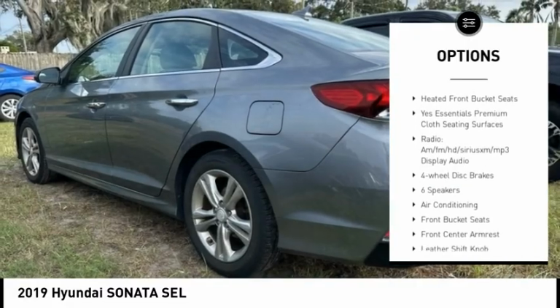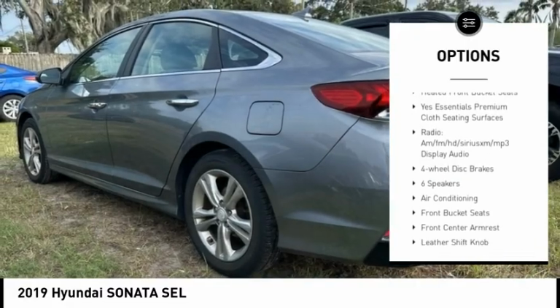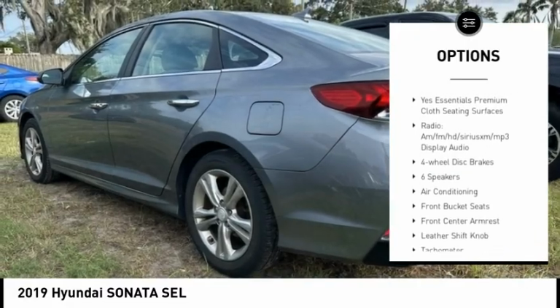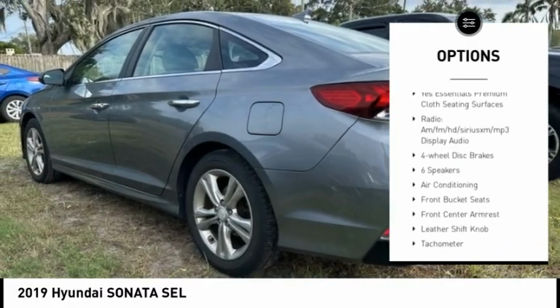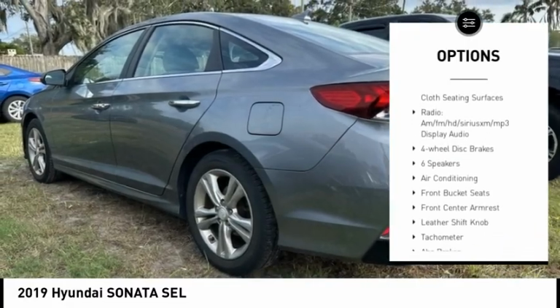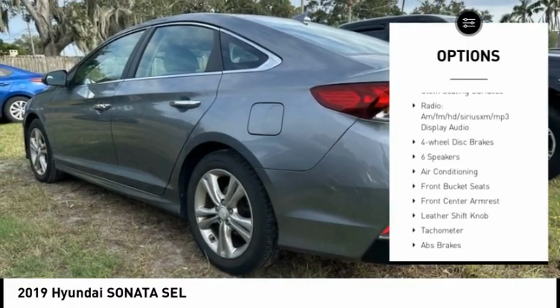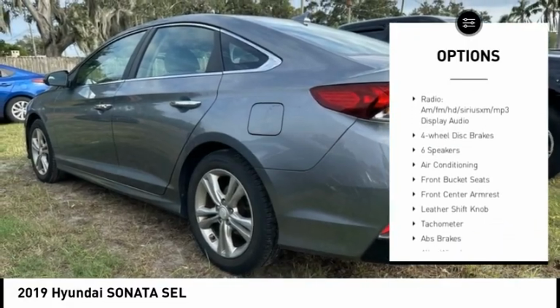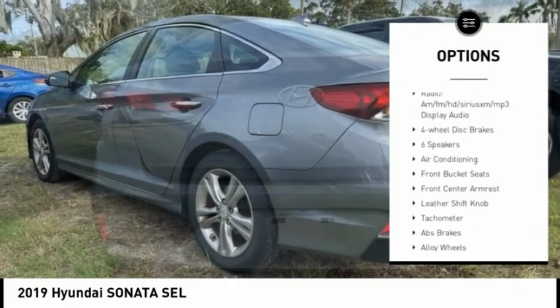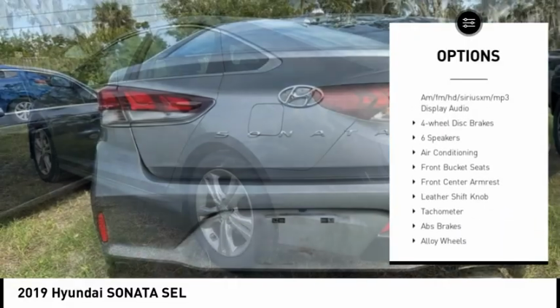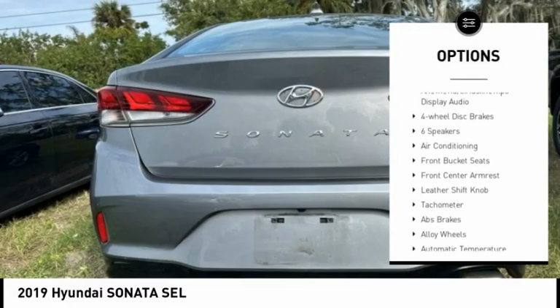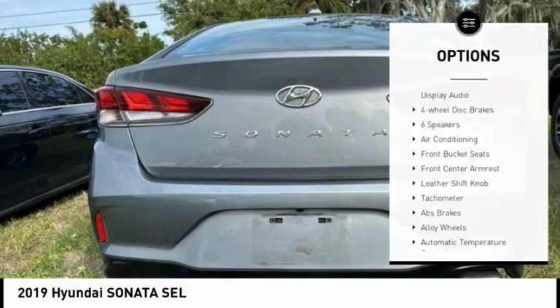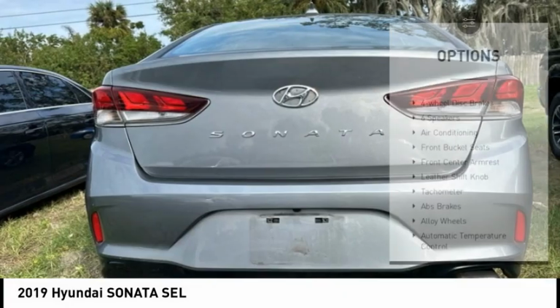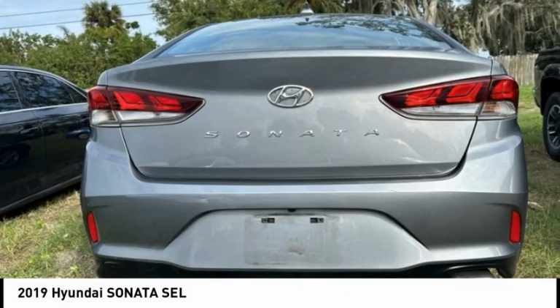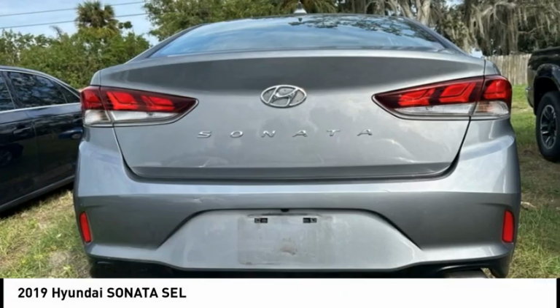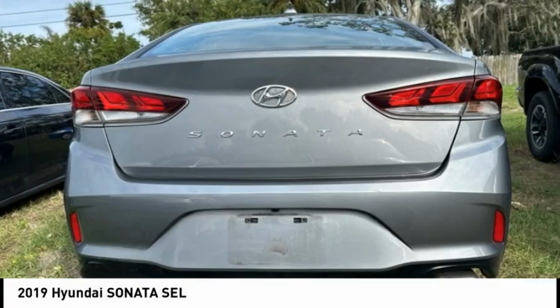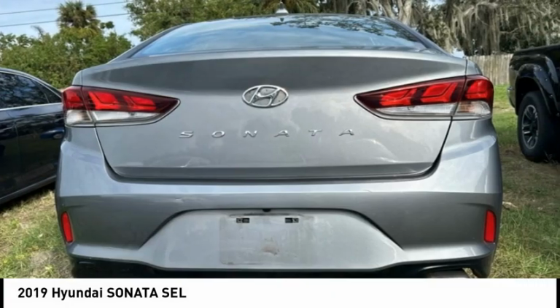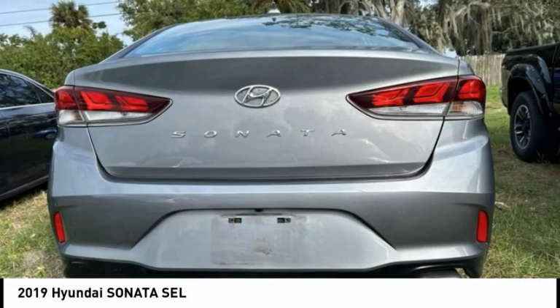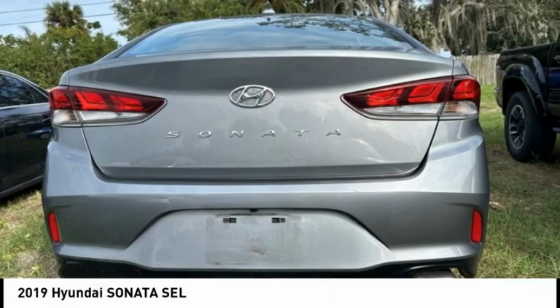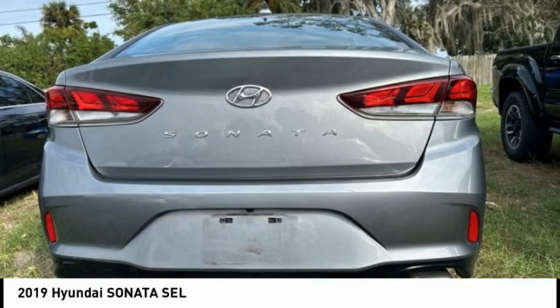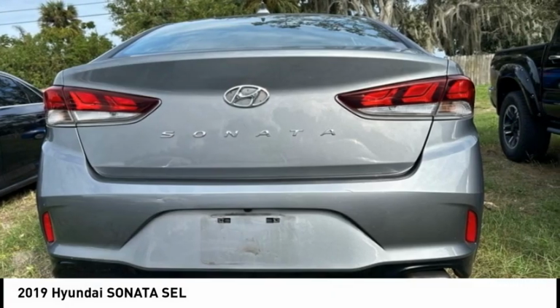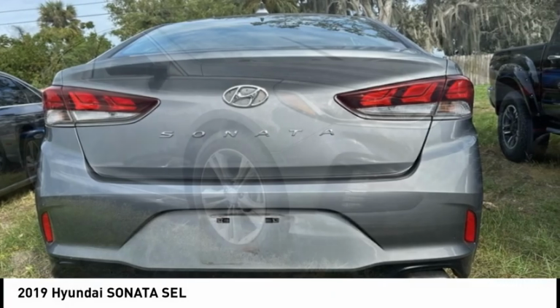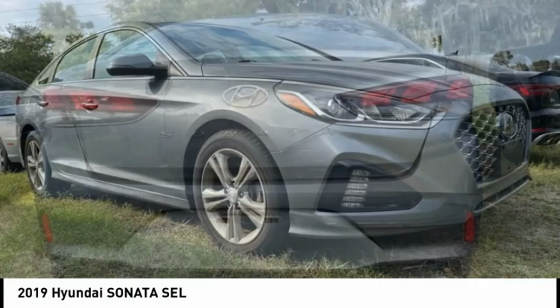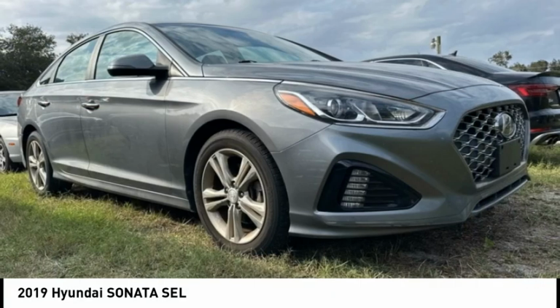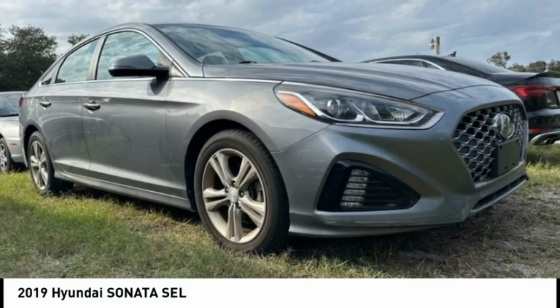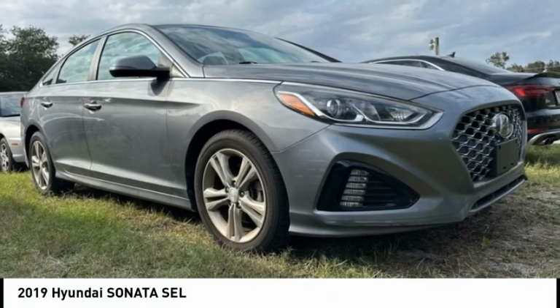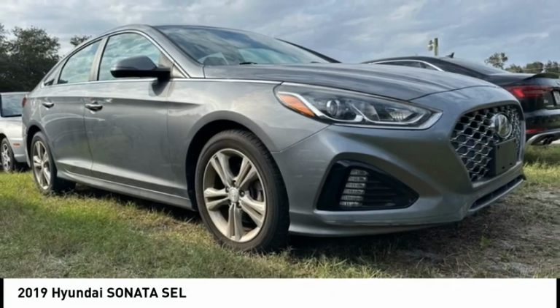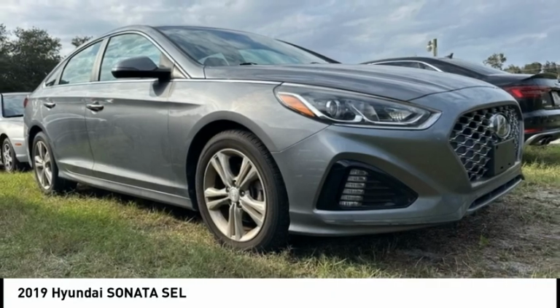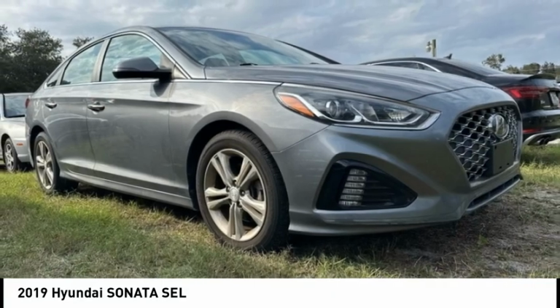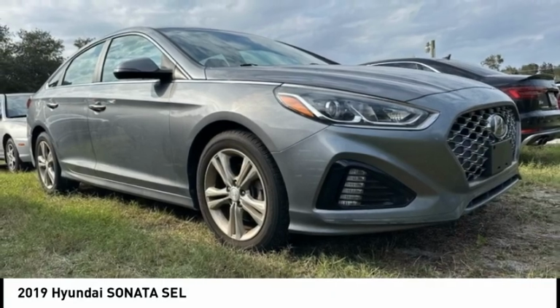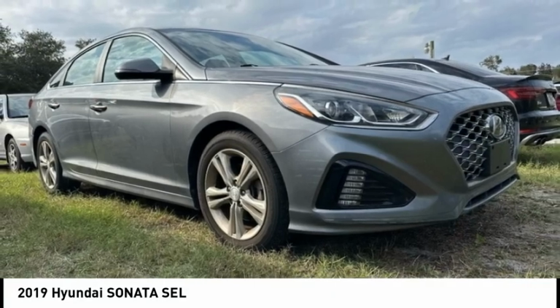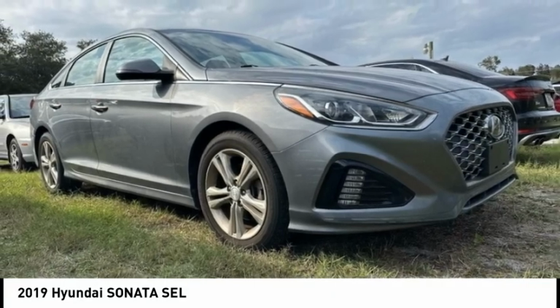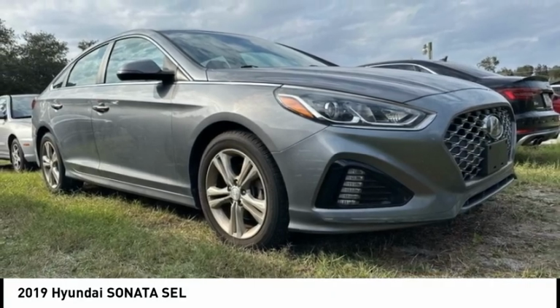Electronic stability control, traction control, rear window defroster, heated steering wheel. Come take a test drive today.